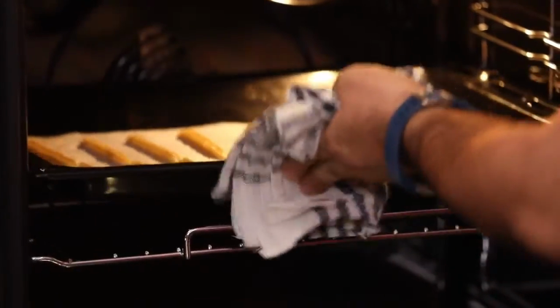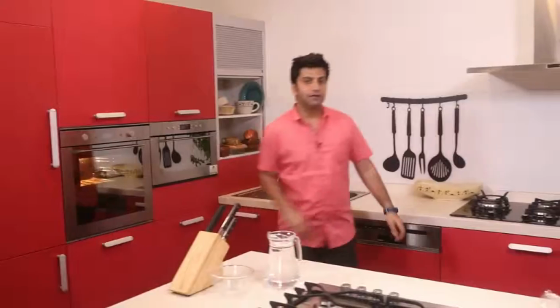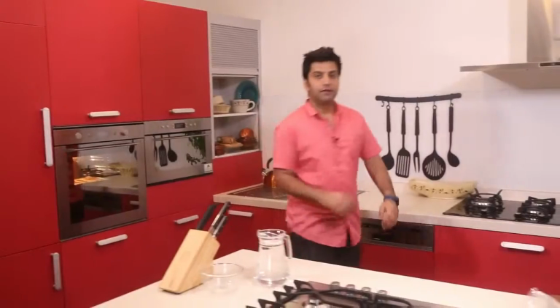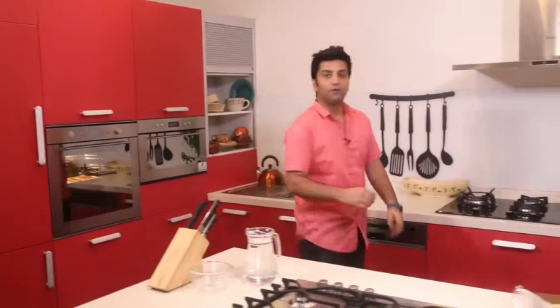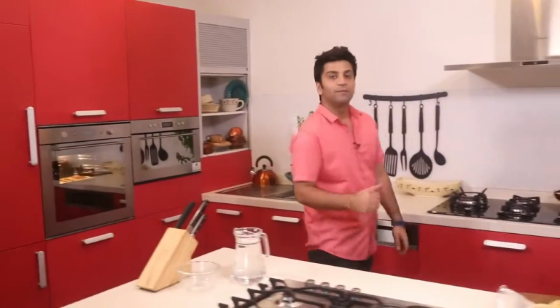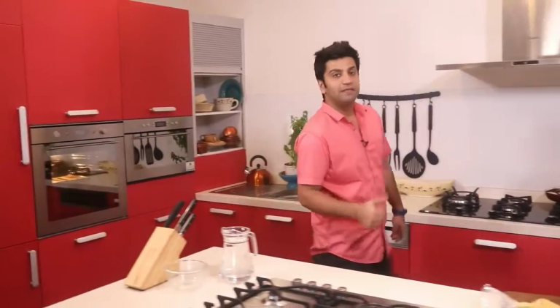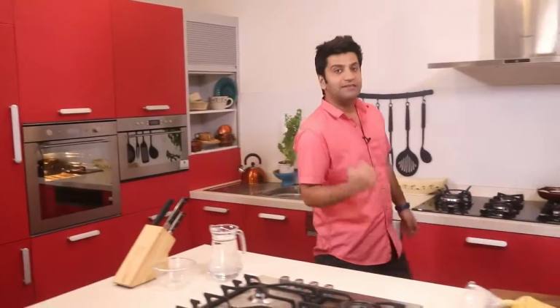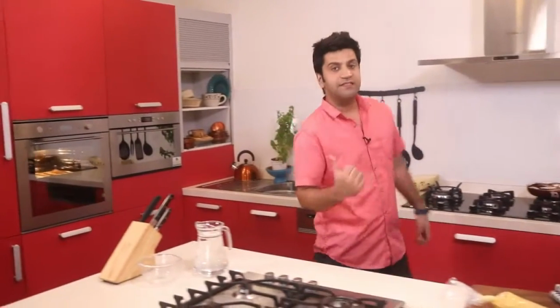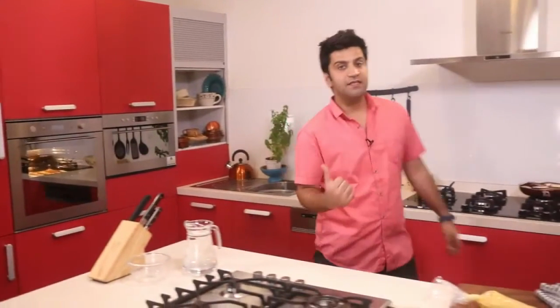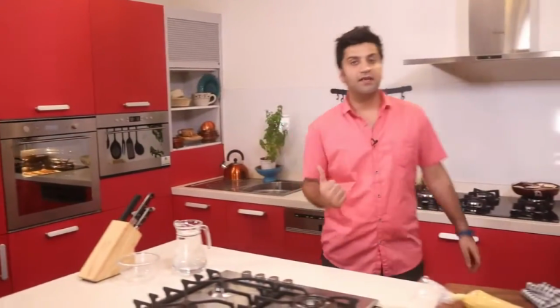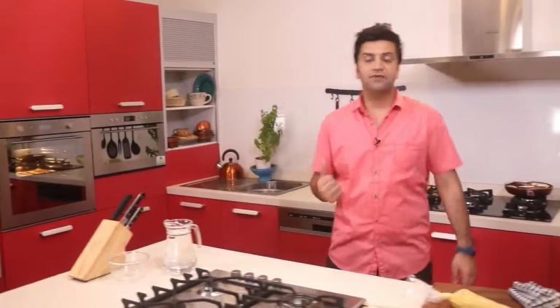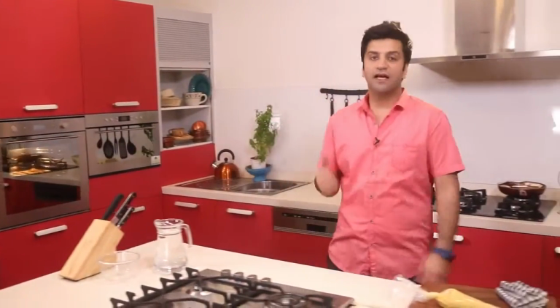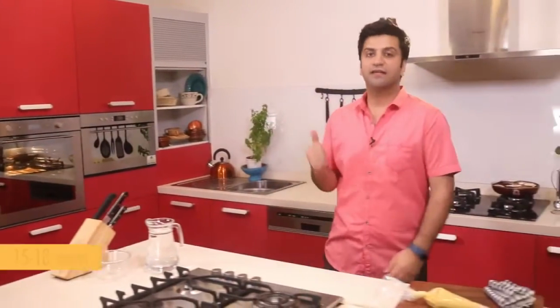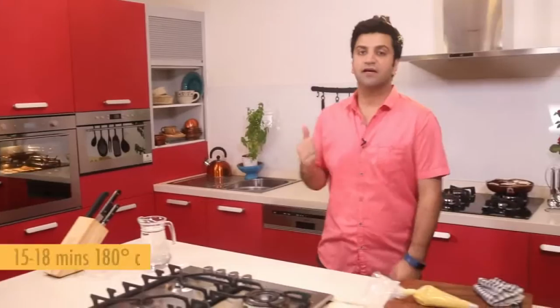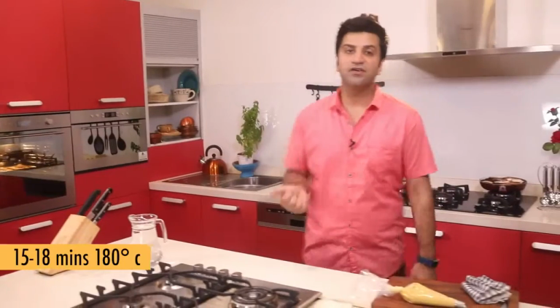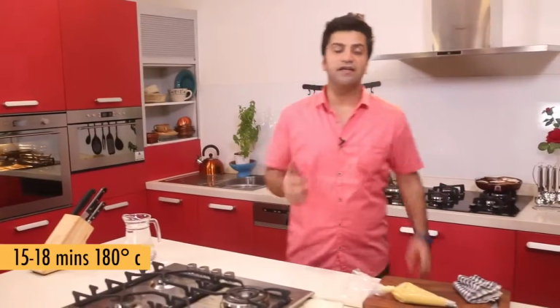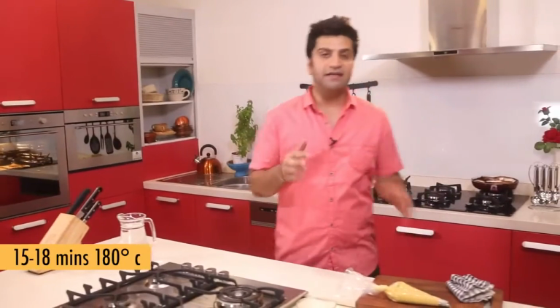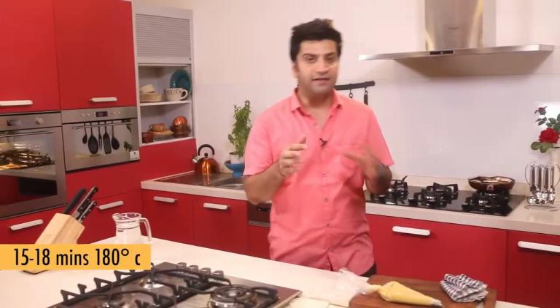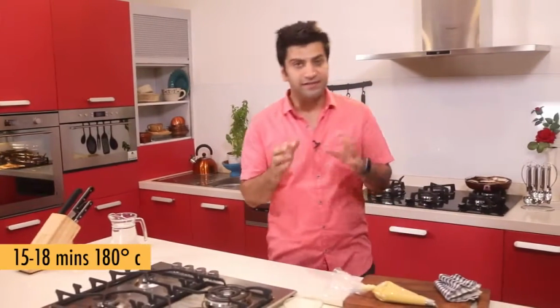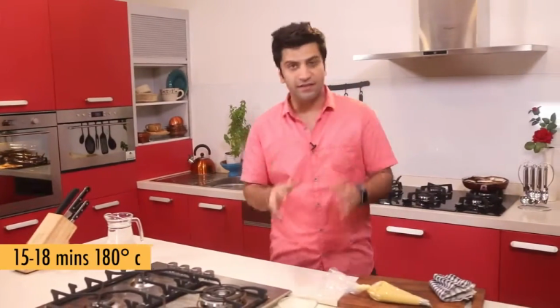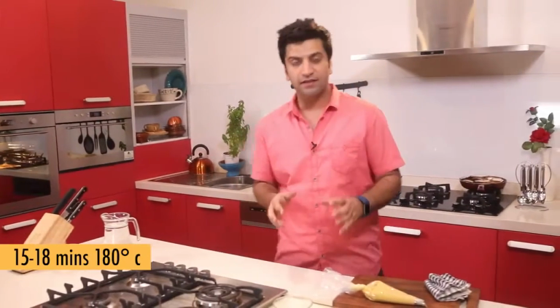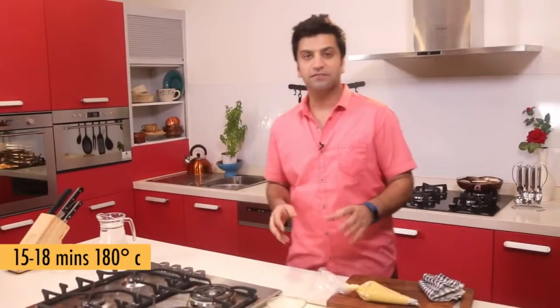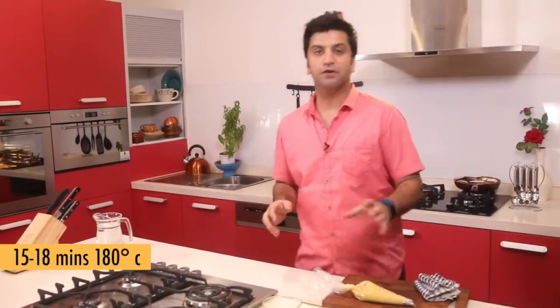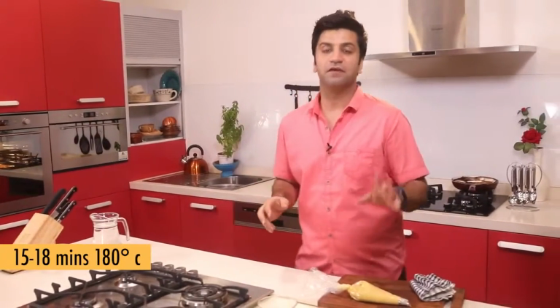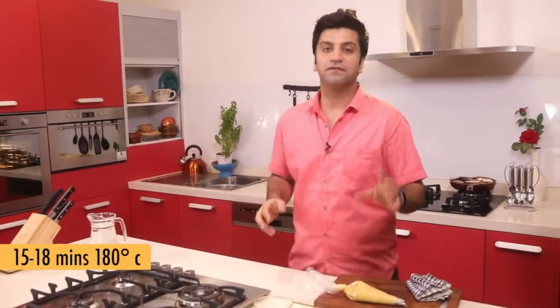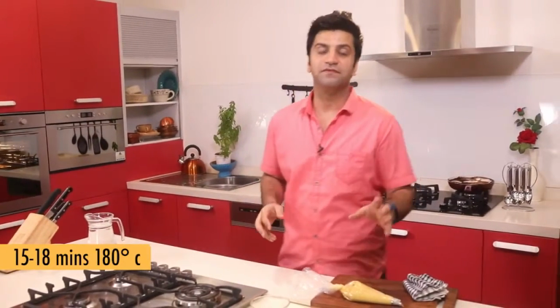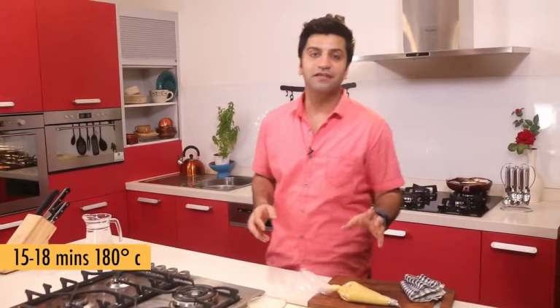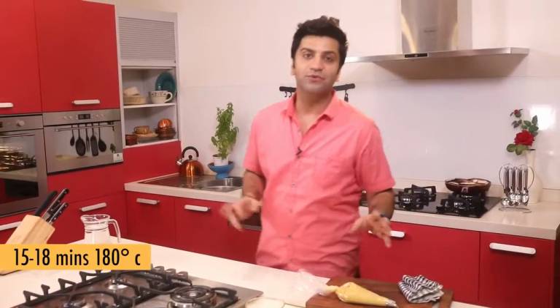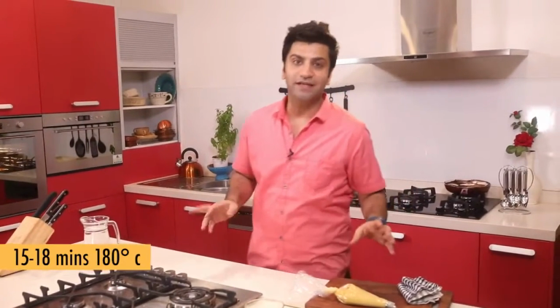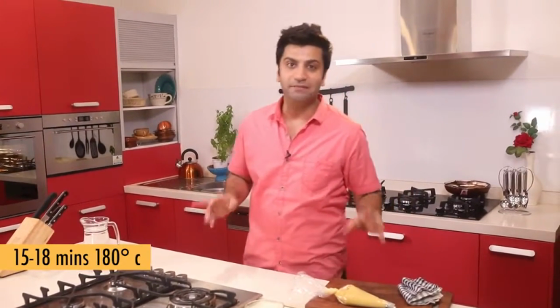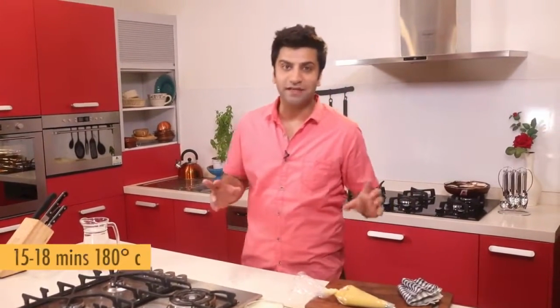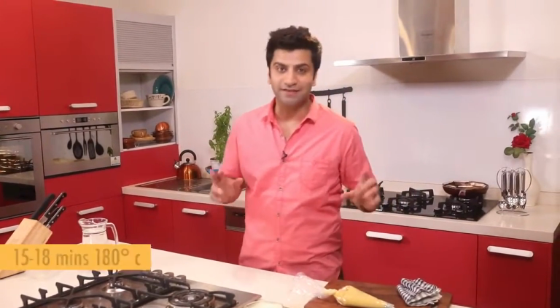Now that sits in the oven at 180 degrees centigrade for about 15 to 18 minutes.